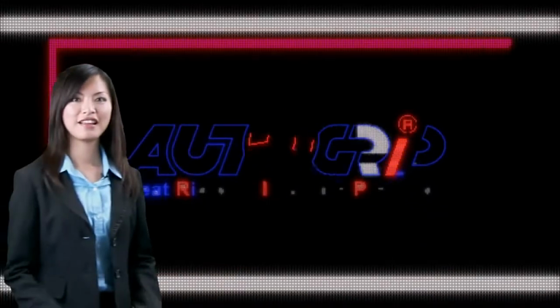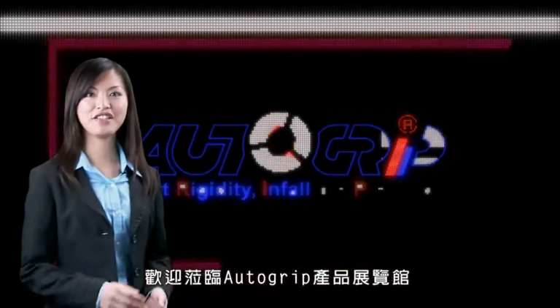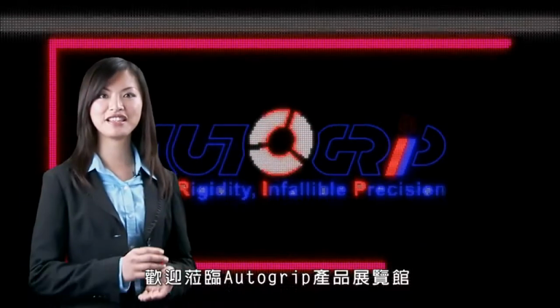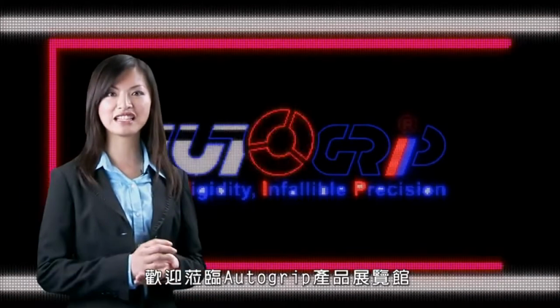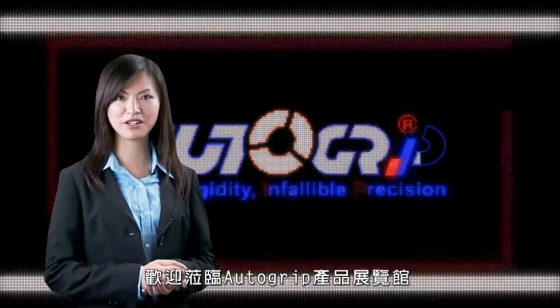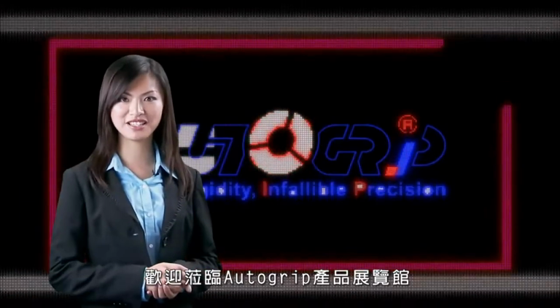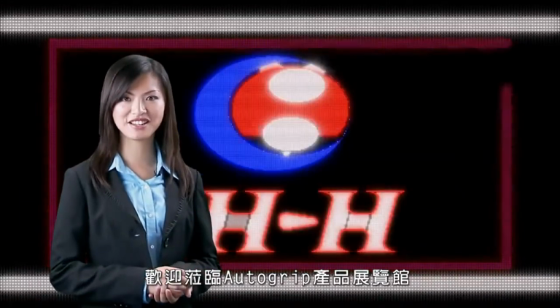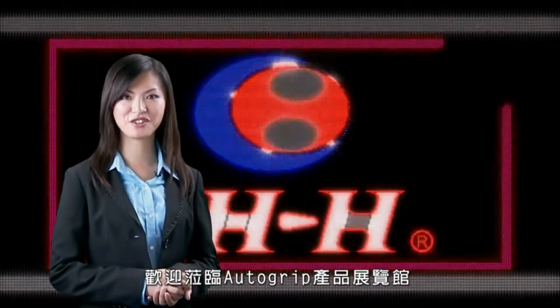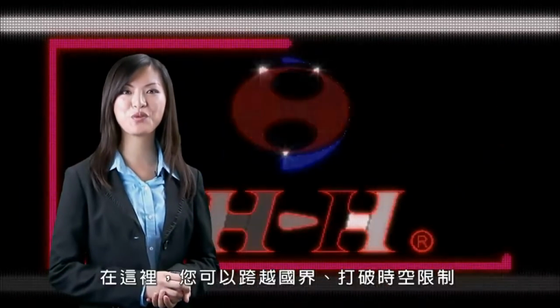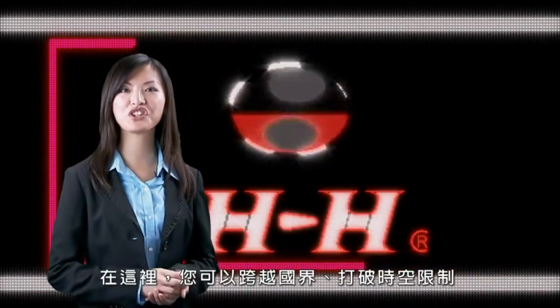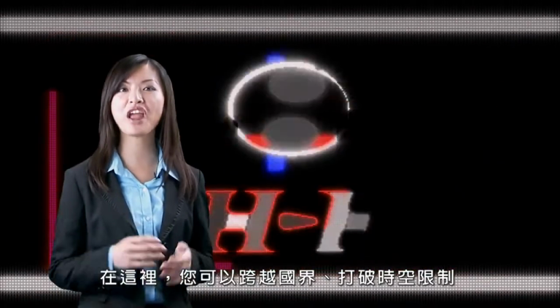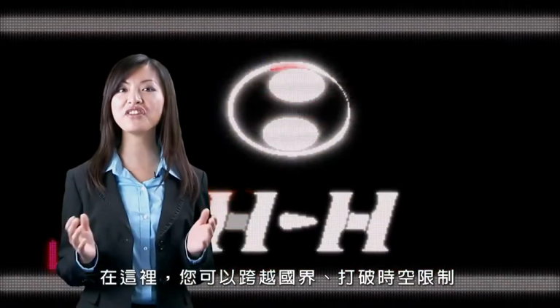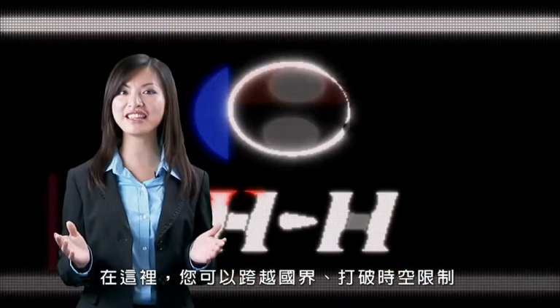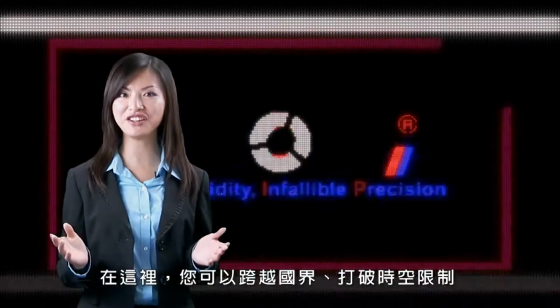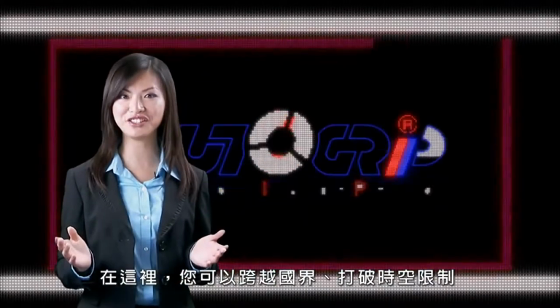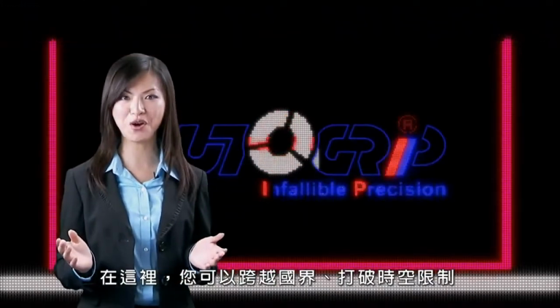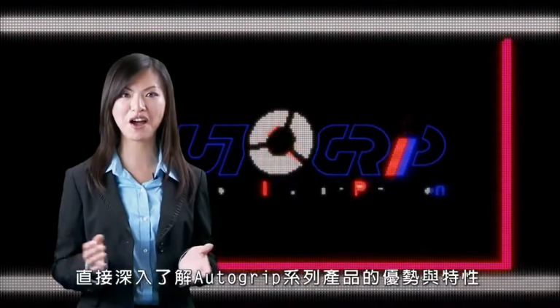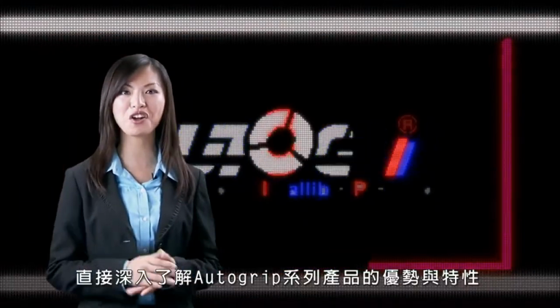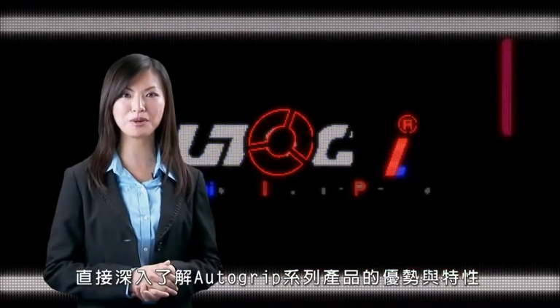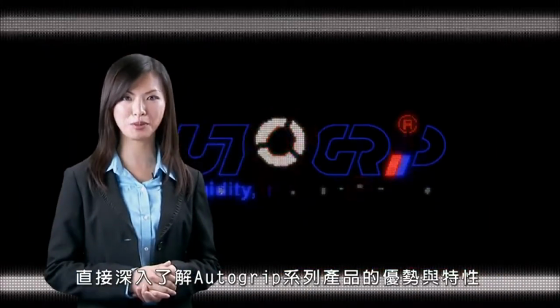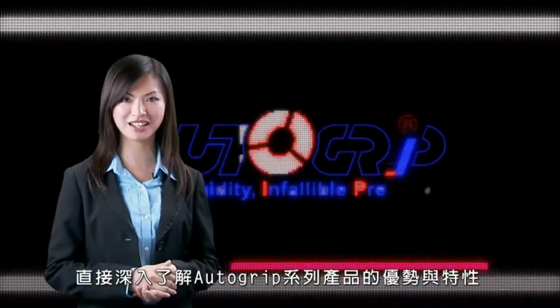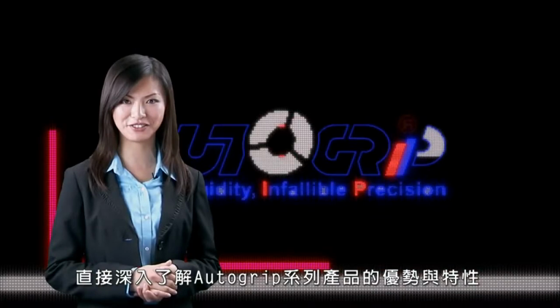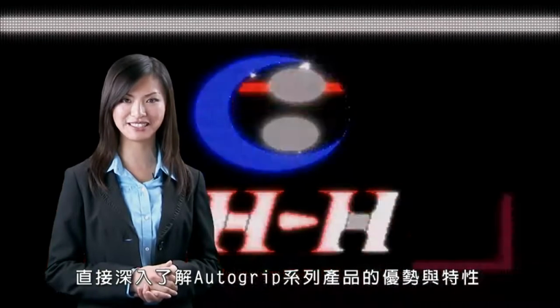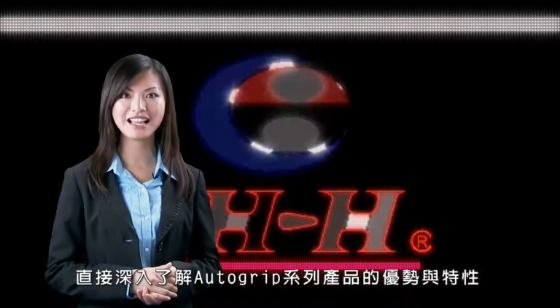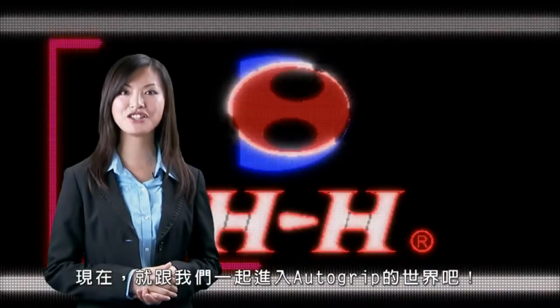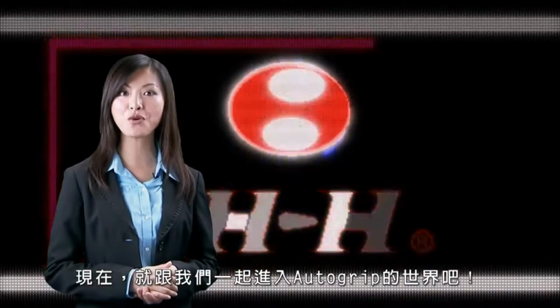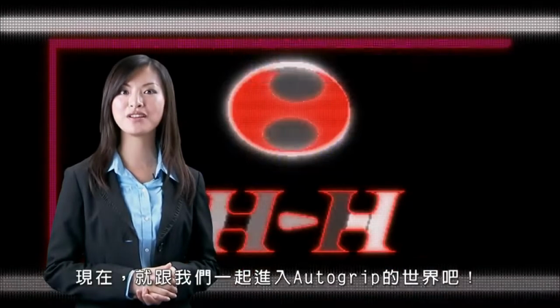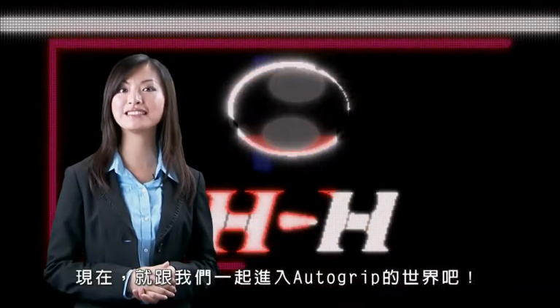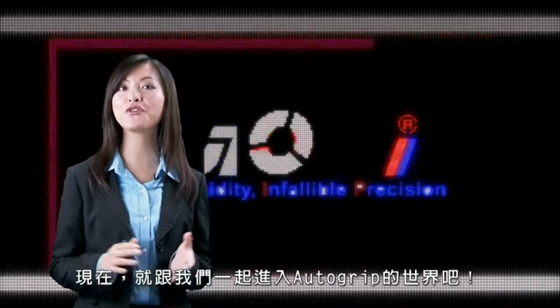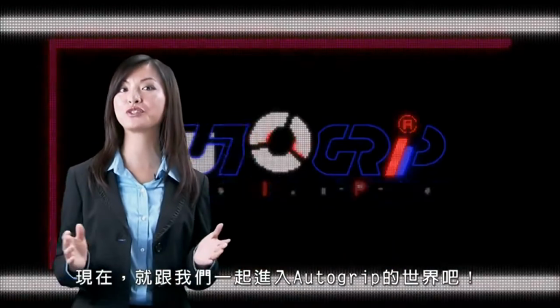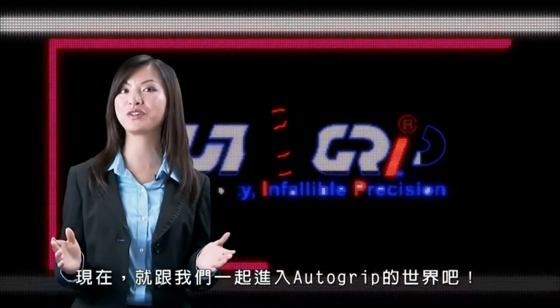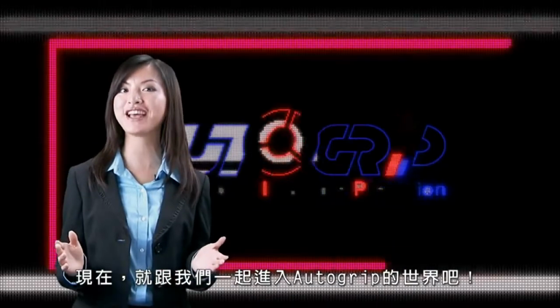In this Exhibition Center, we will show you everything you need to know about Autogroup's product series, so let's take you on a tour now.